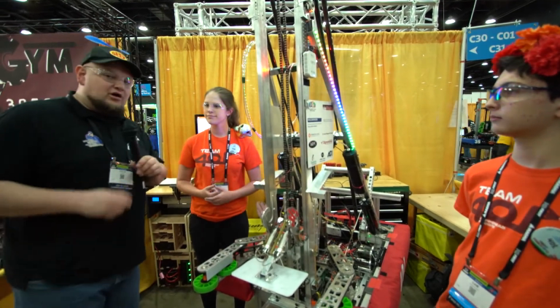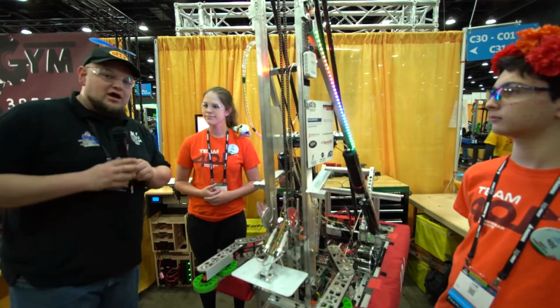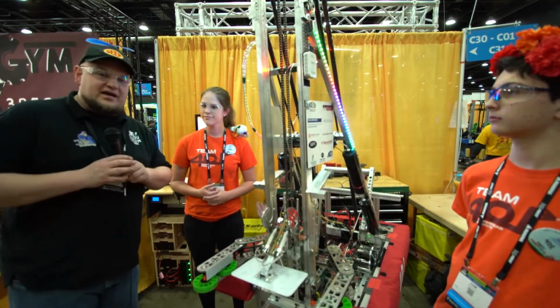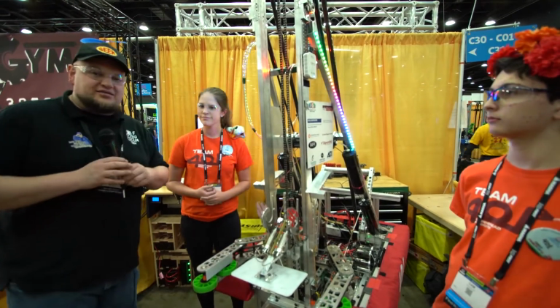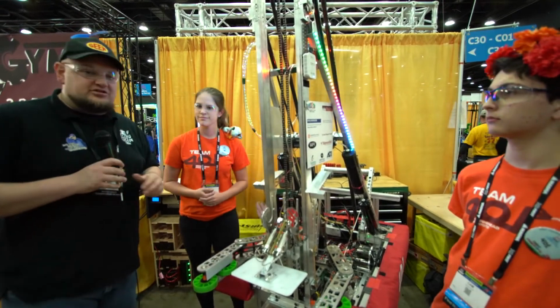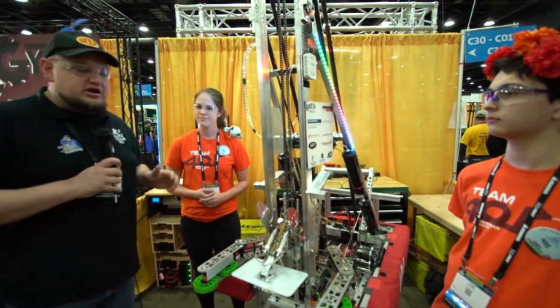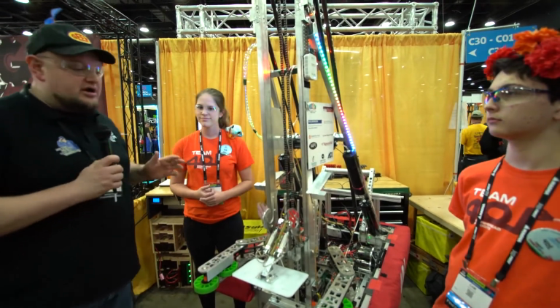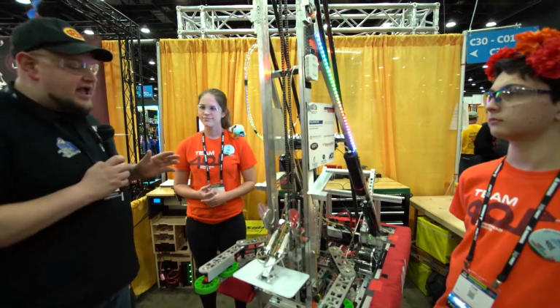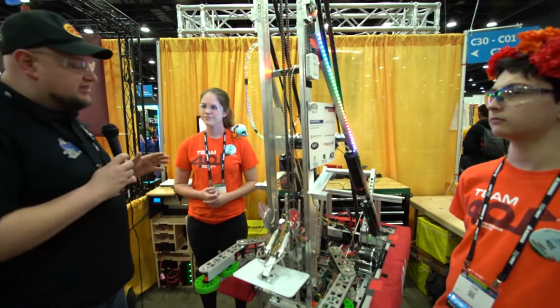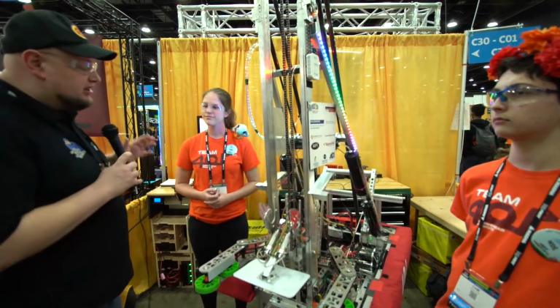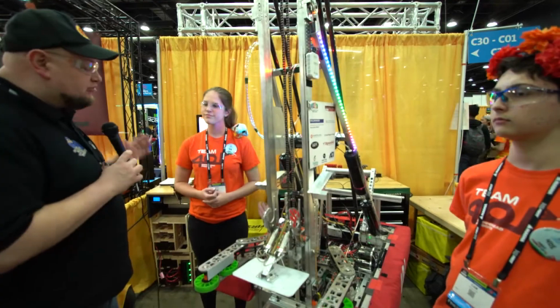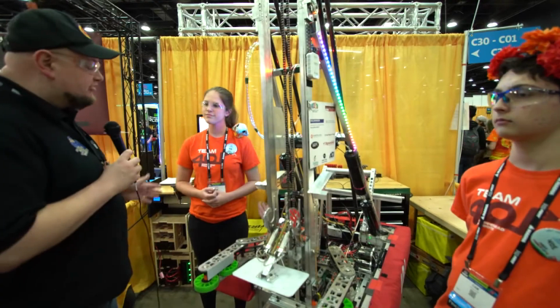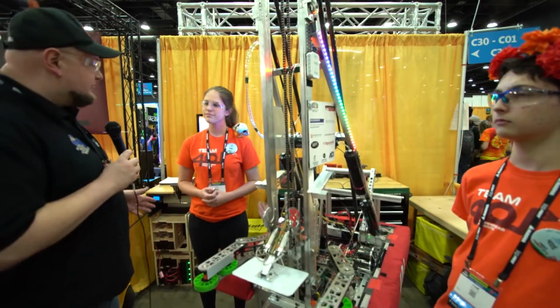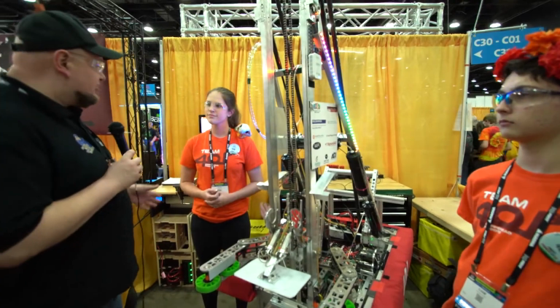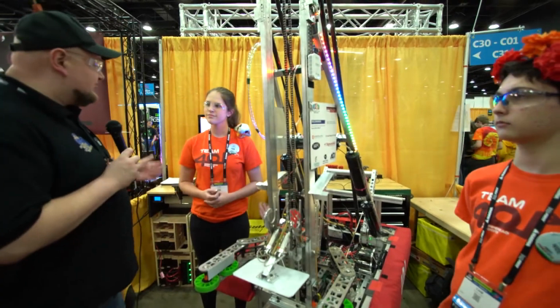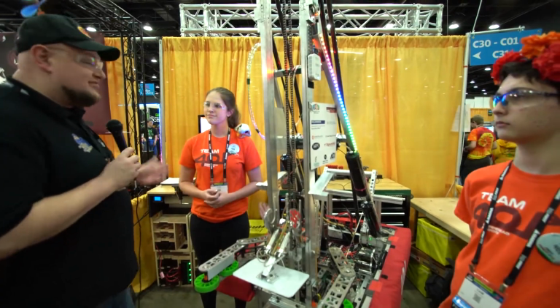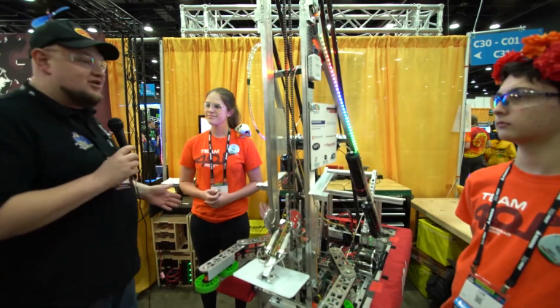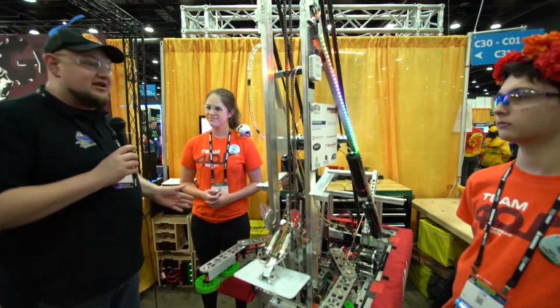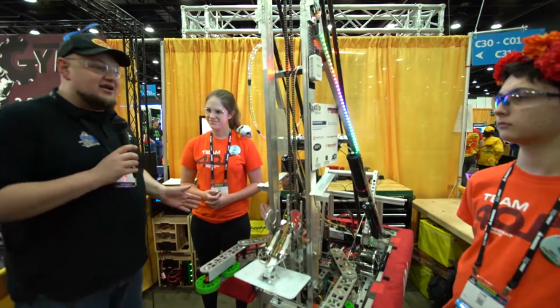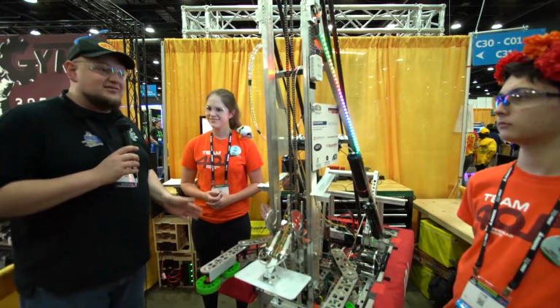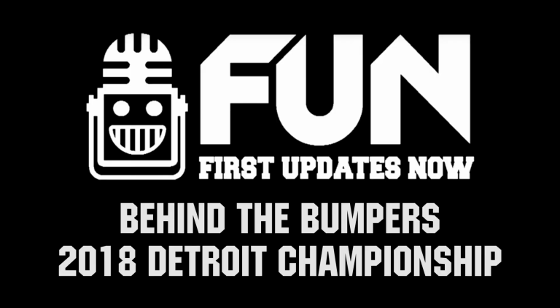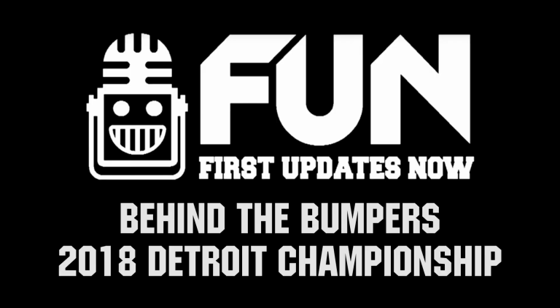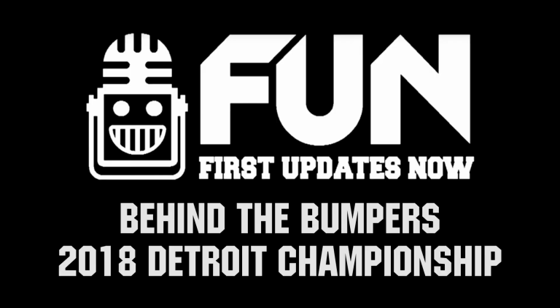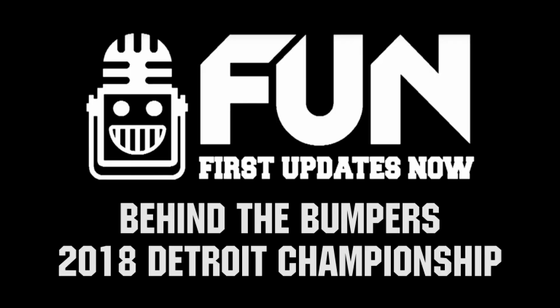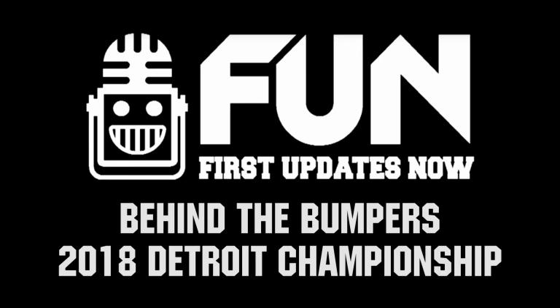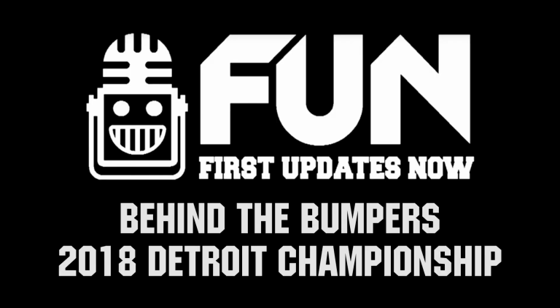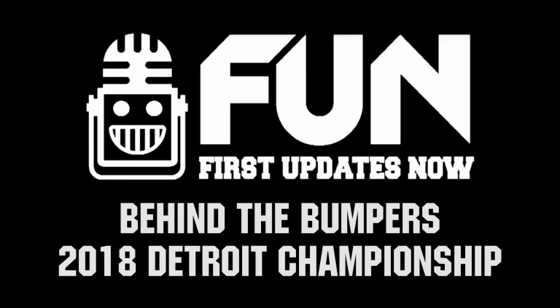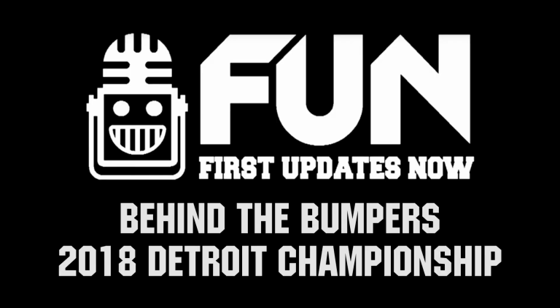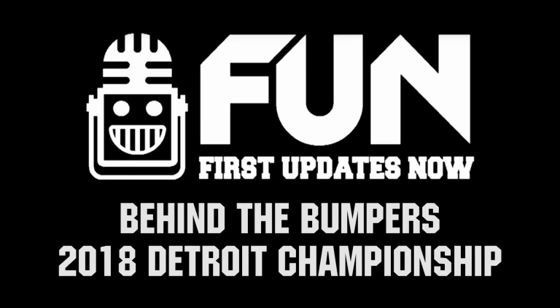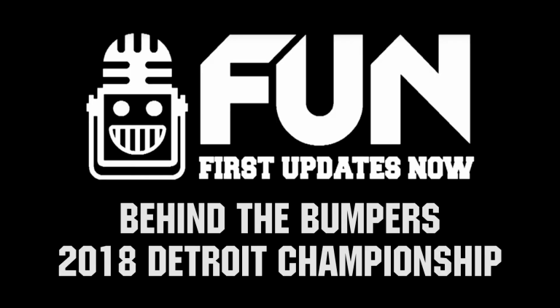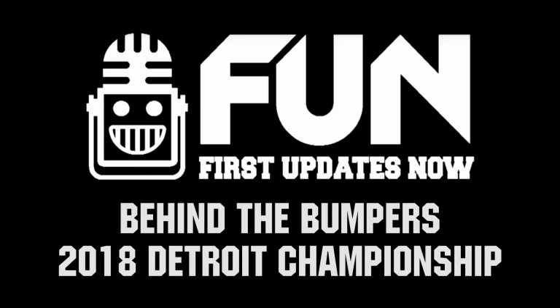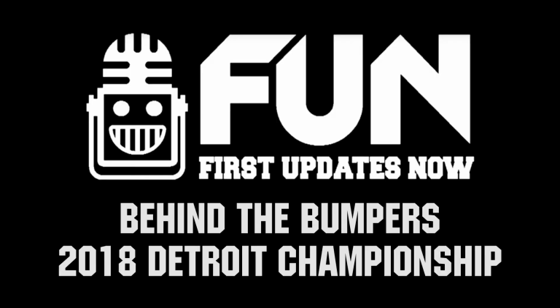Well, 401, best of luck to you here at the Detroit Championships — thanks for talking to us. Hopefully looking to make a deep run here at Detroit.